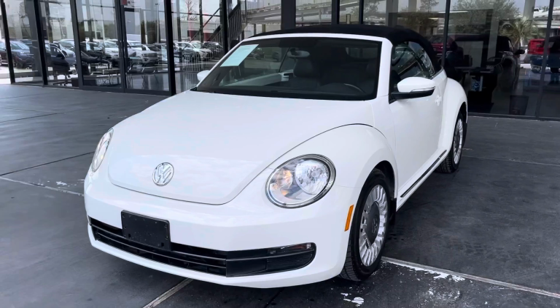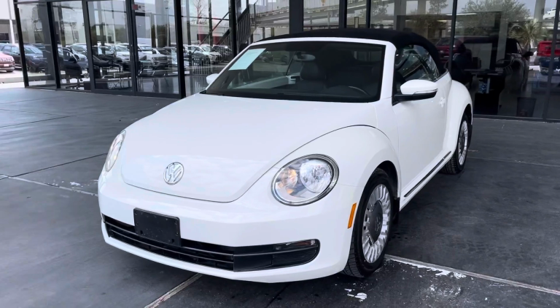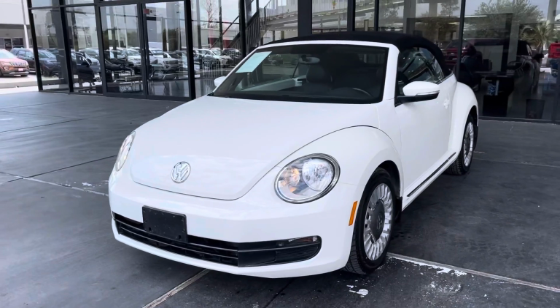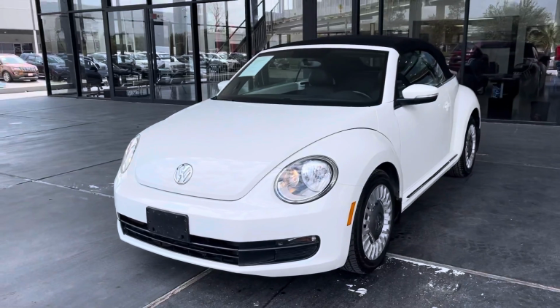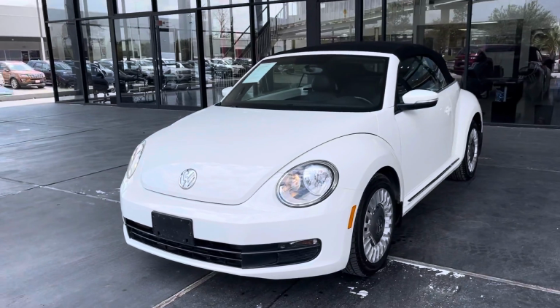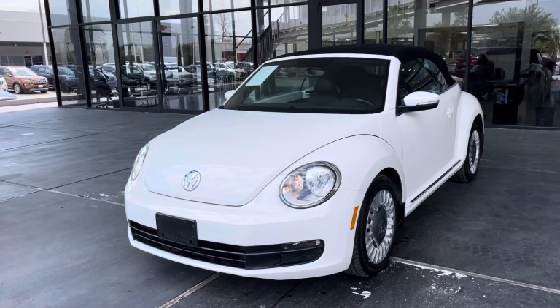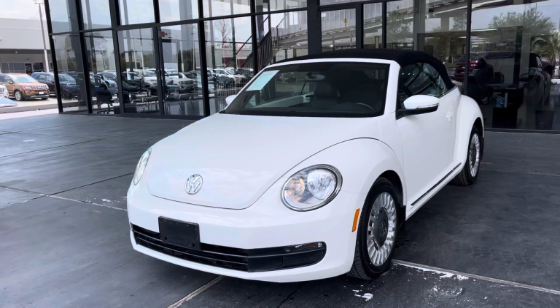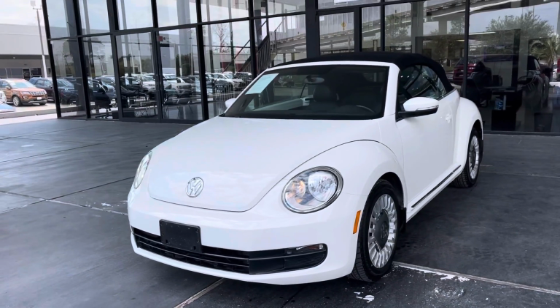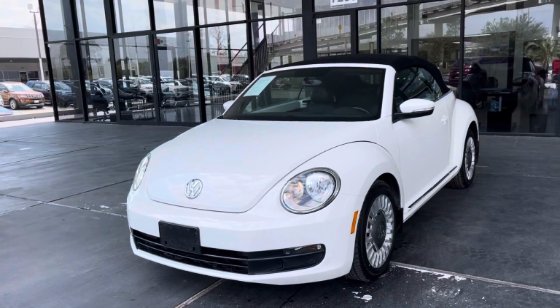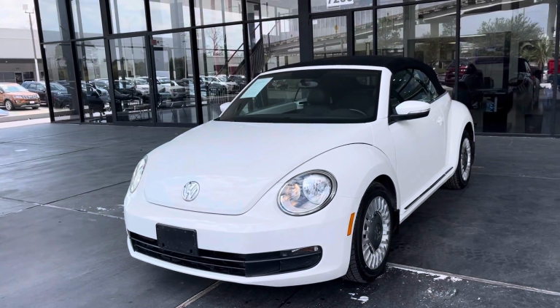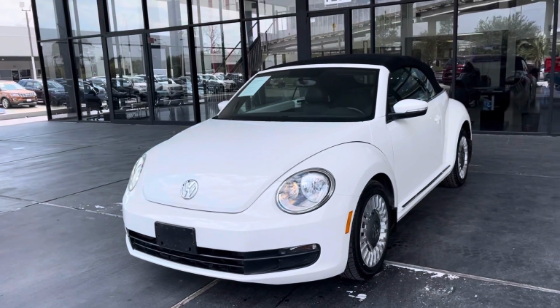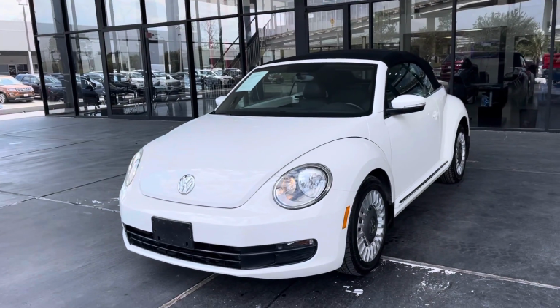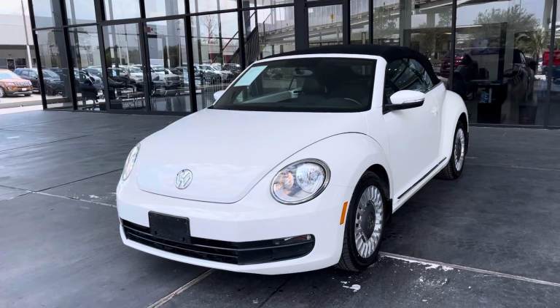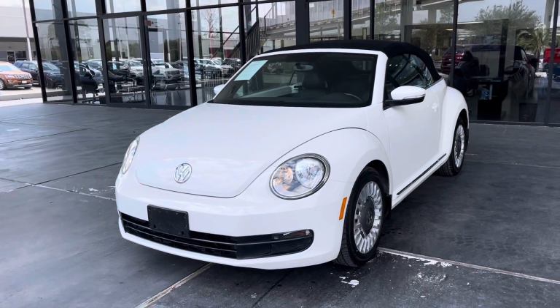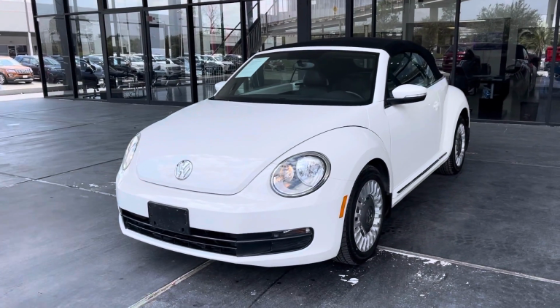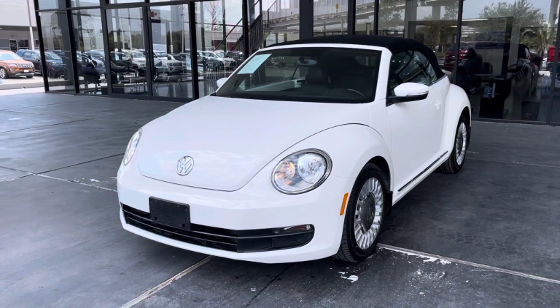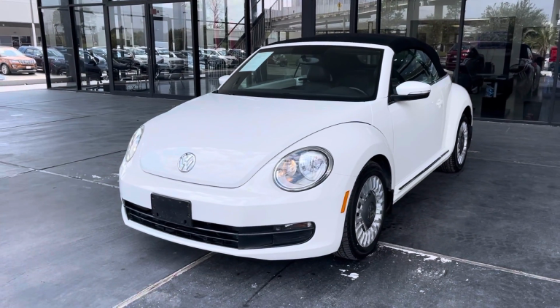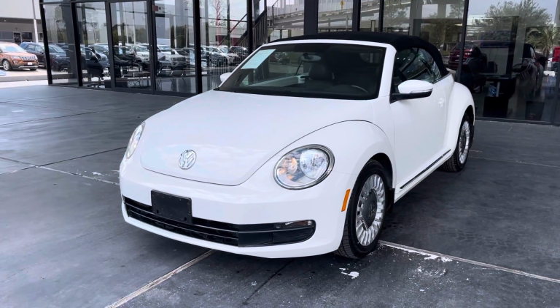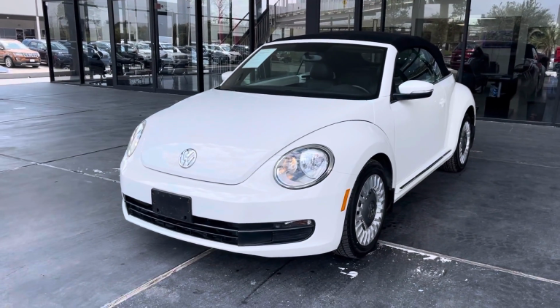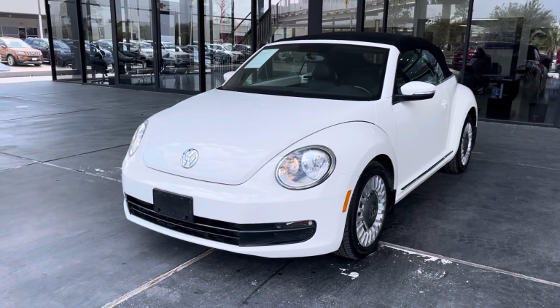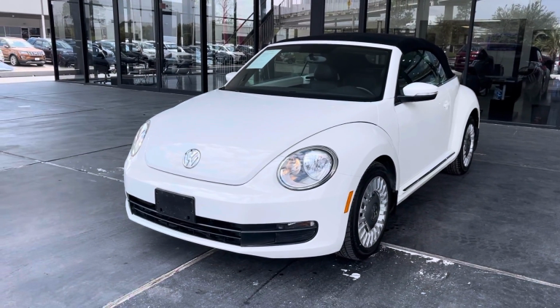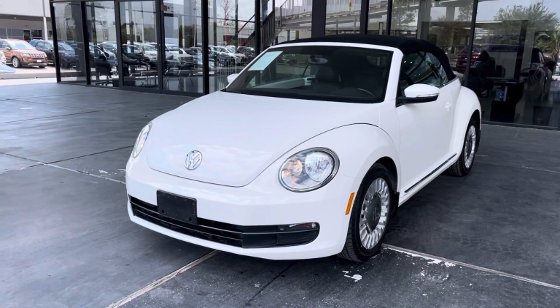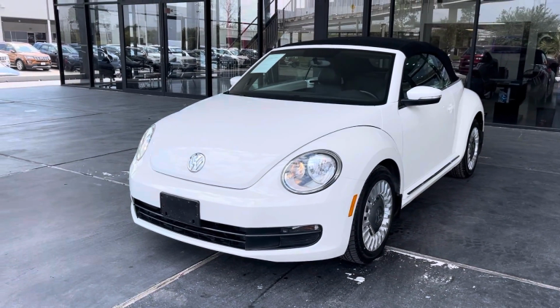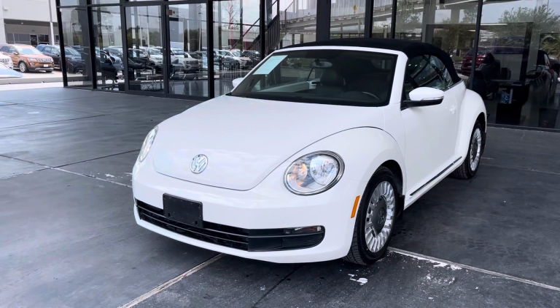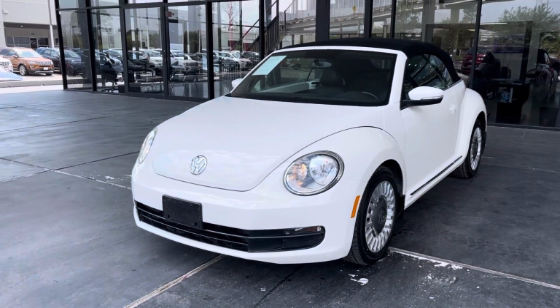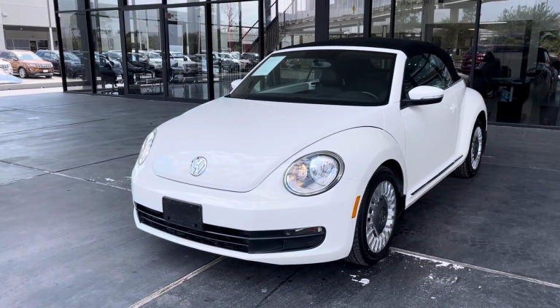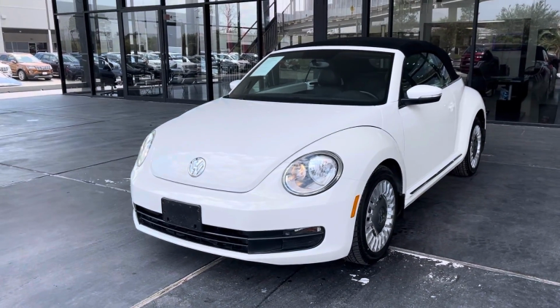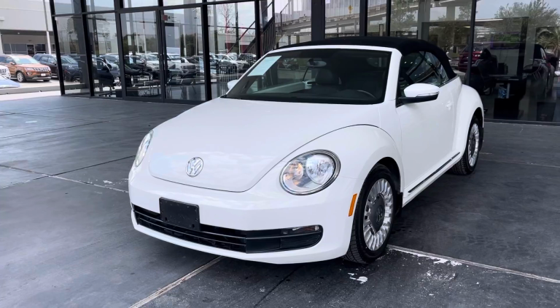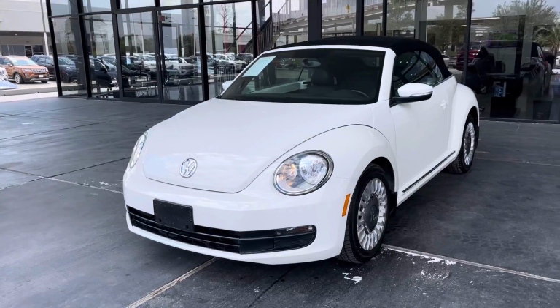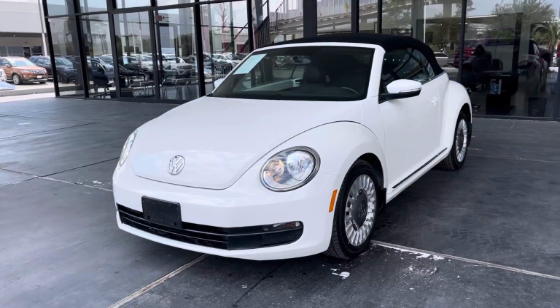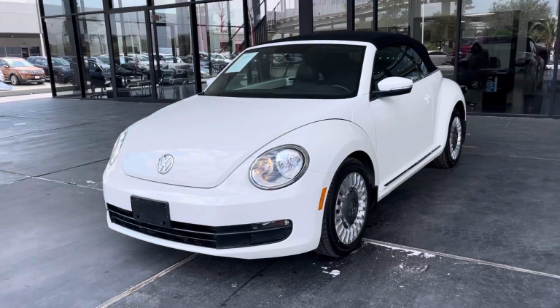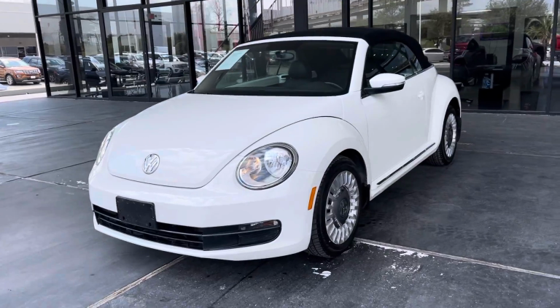Hello guys, this is American Stream Auto in Houston, Texas. I'd like to present you this beautiful 2013 Volkswagen Beetle.